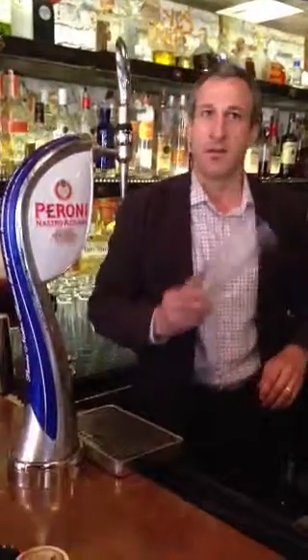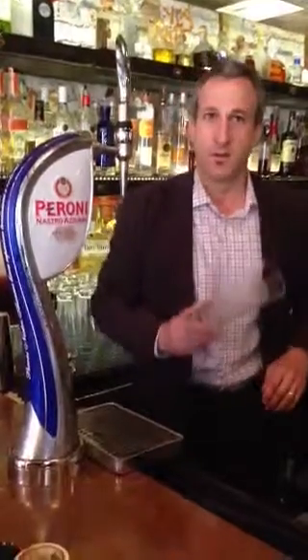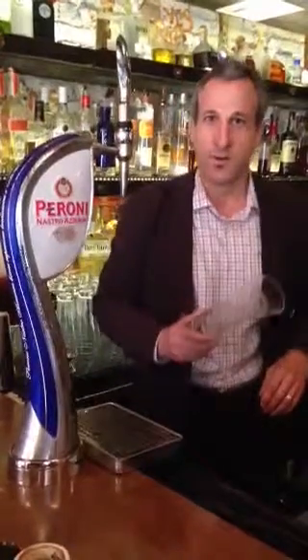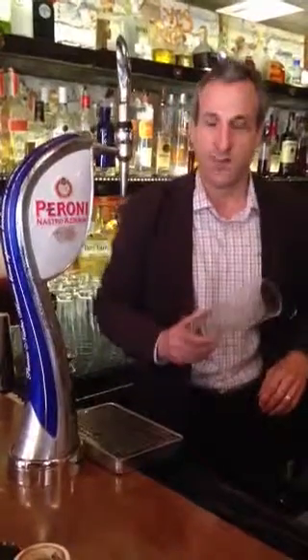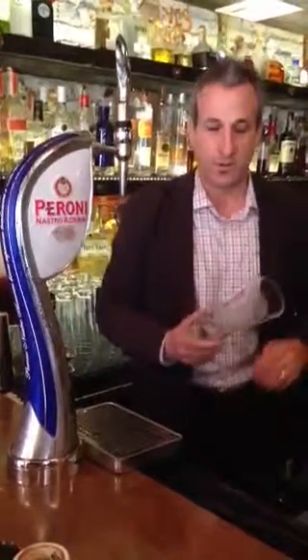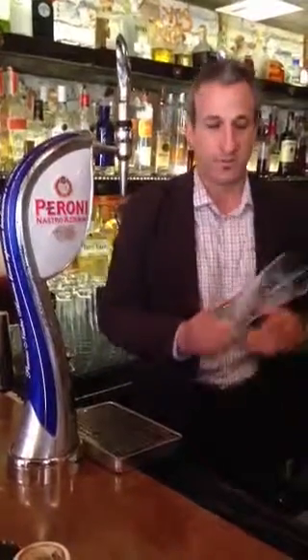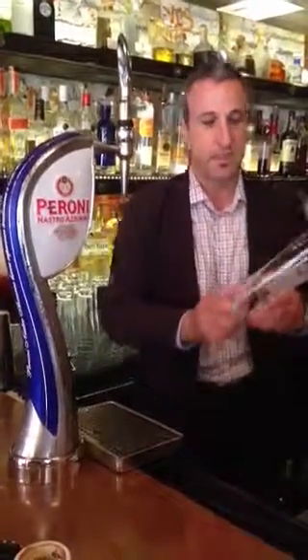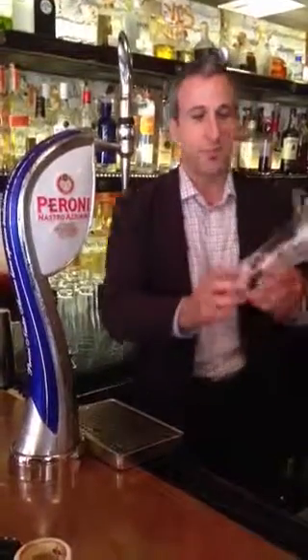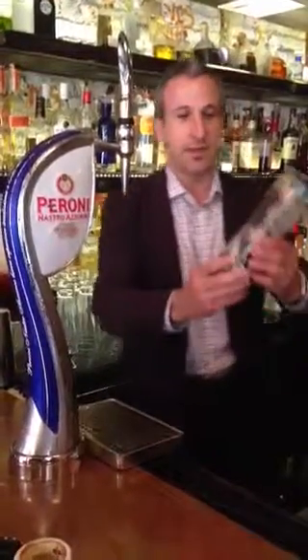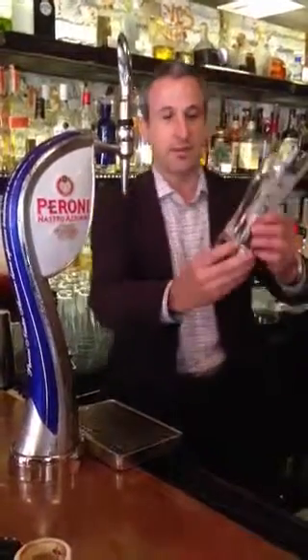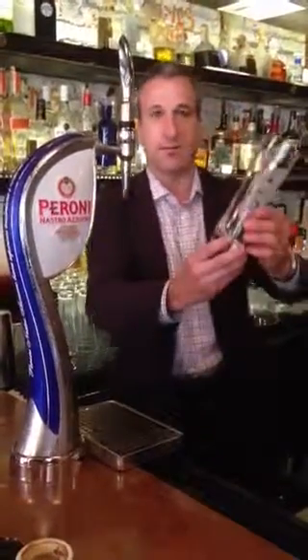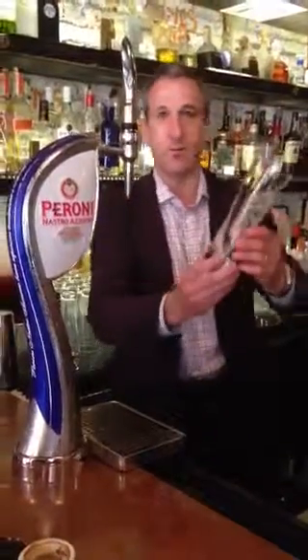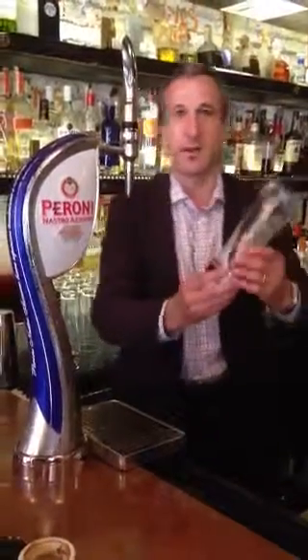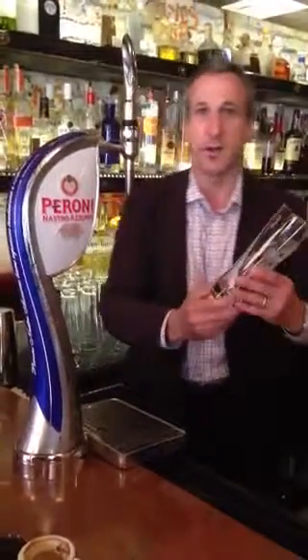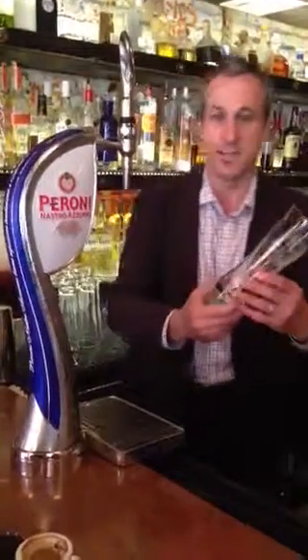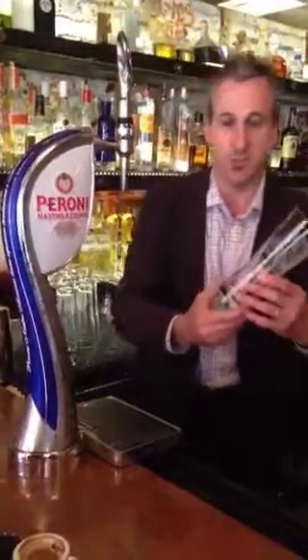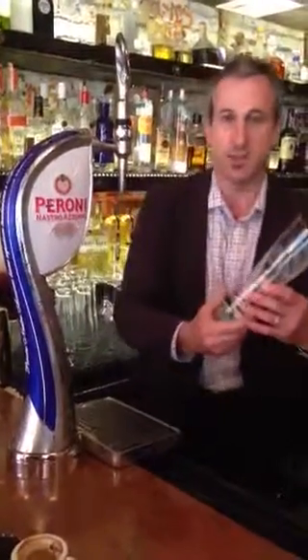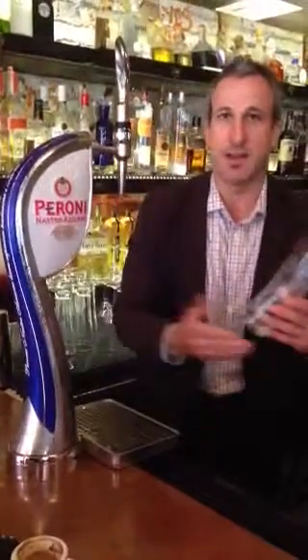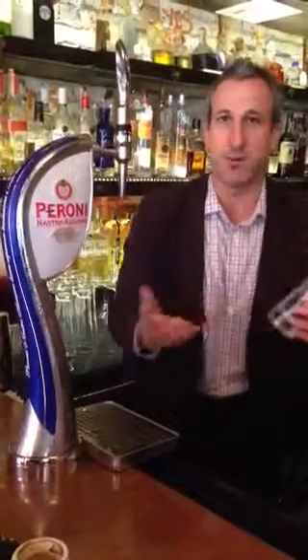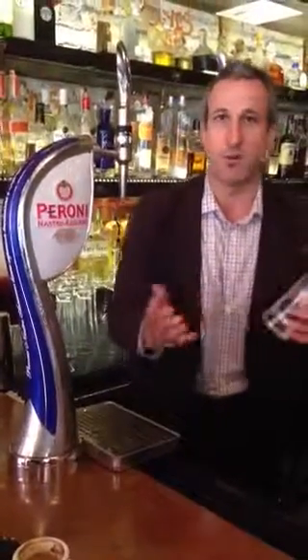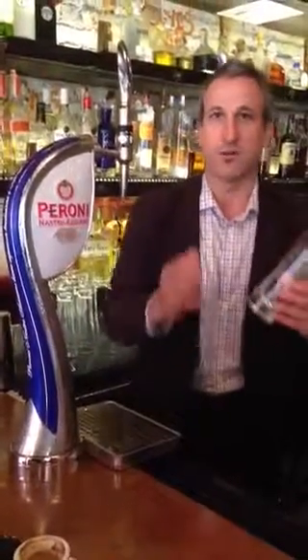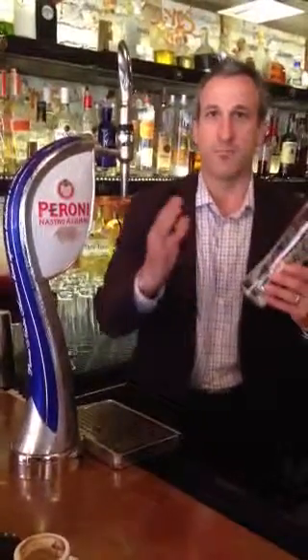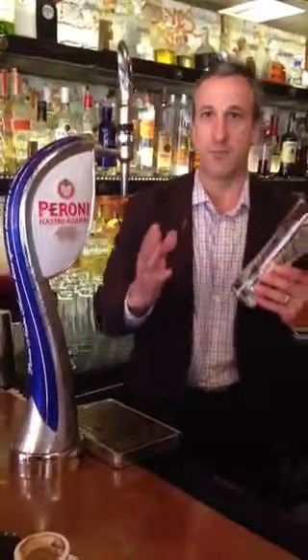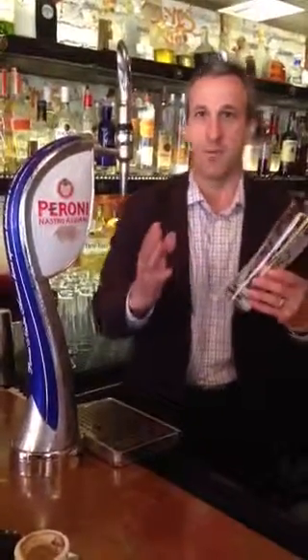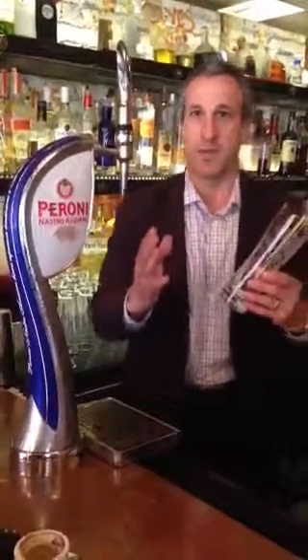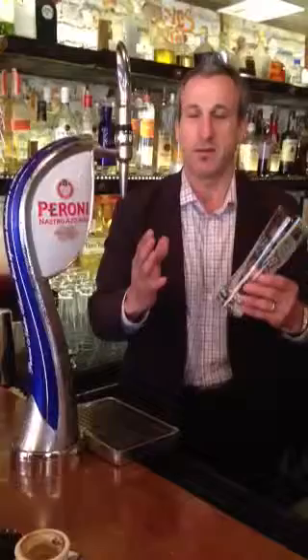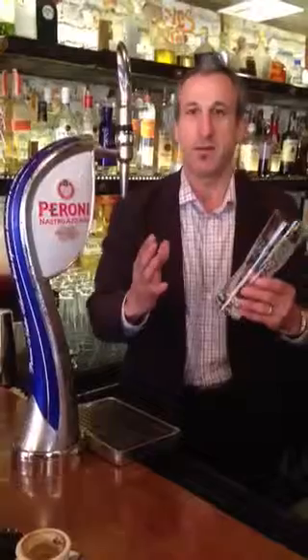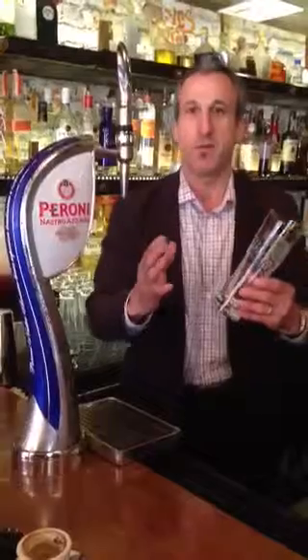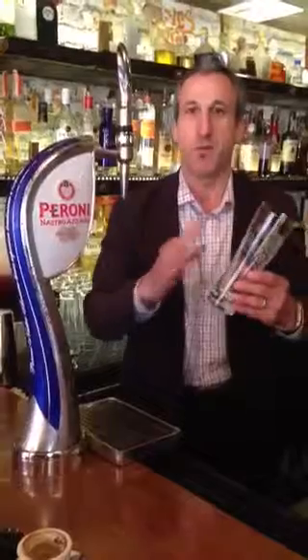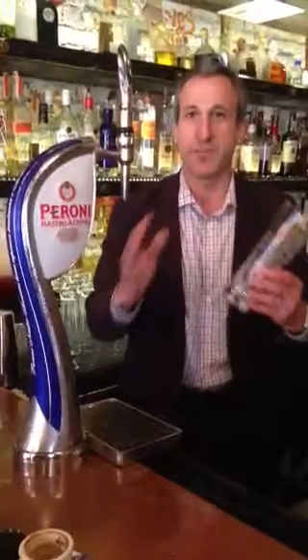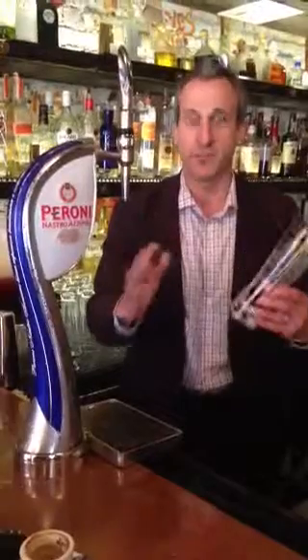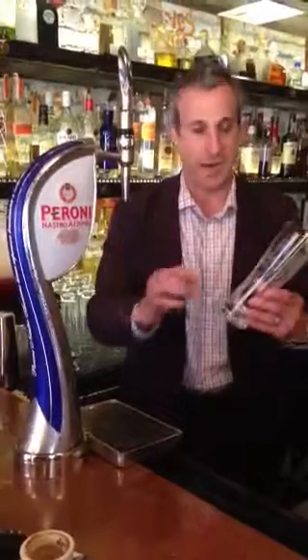Good afternoon. Today we're going to demonstrate how to pour the Peroni on the Perfect Draft.